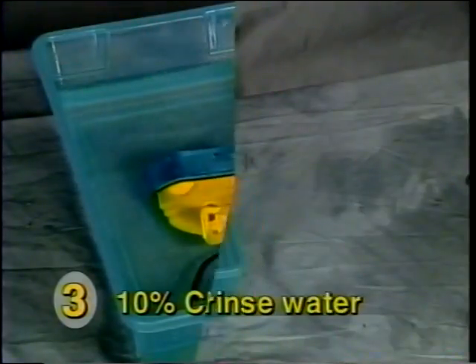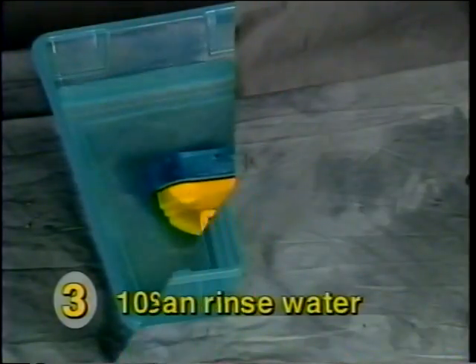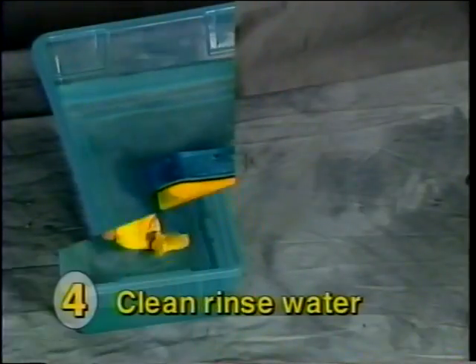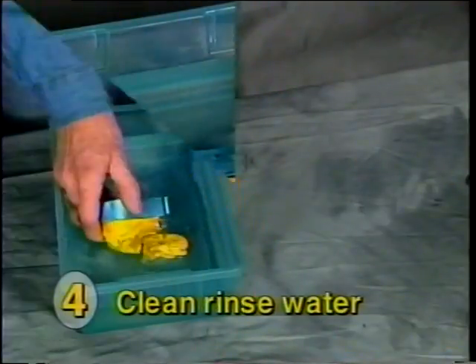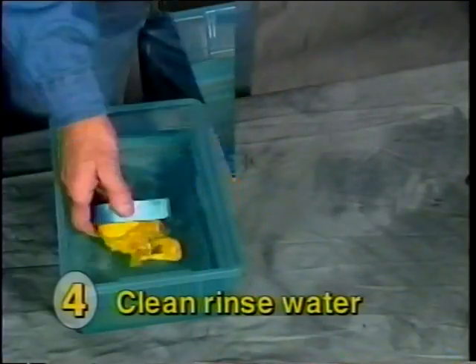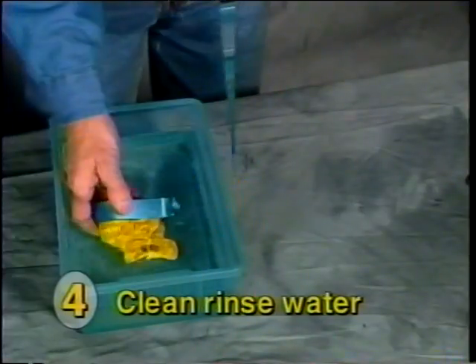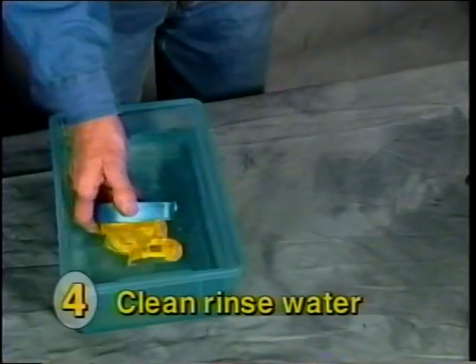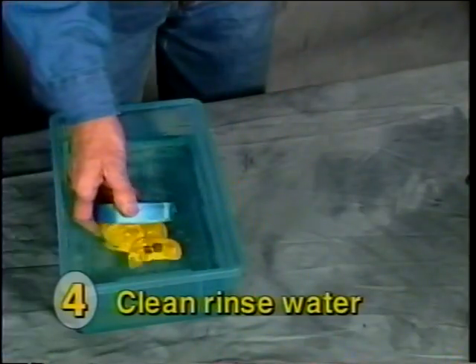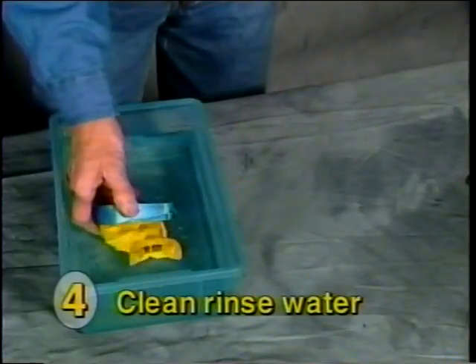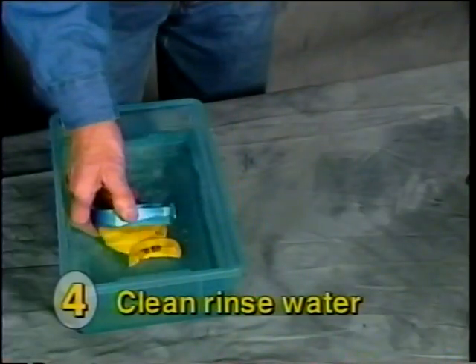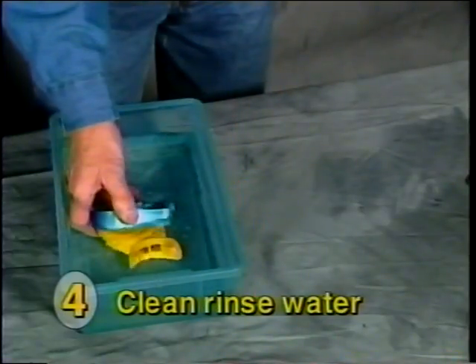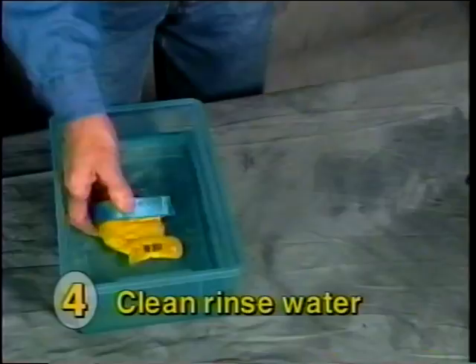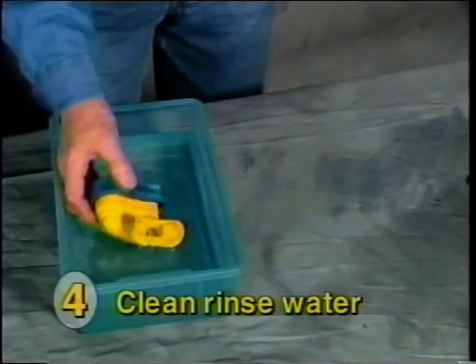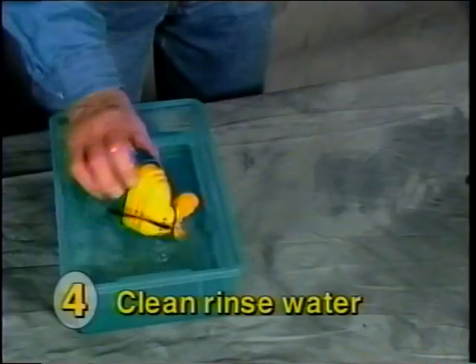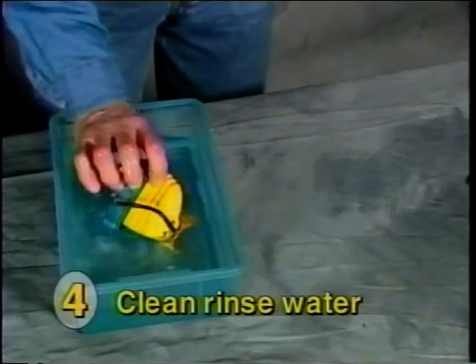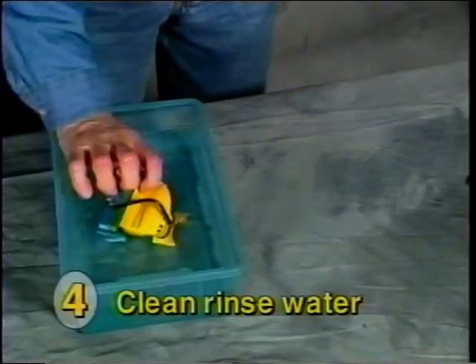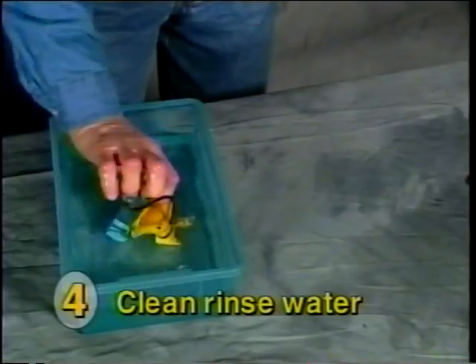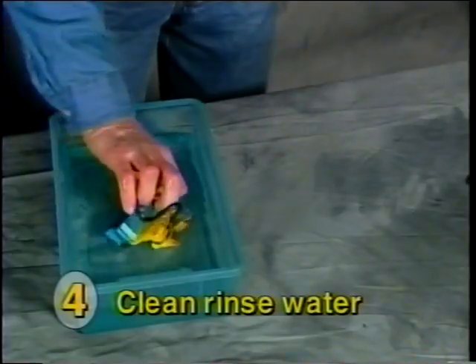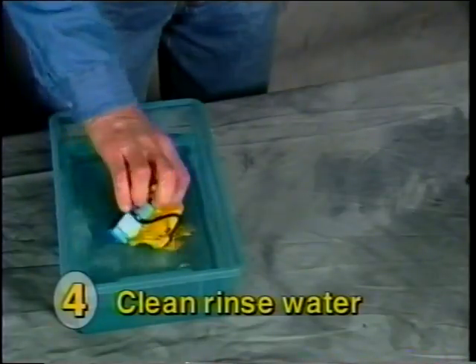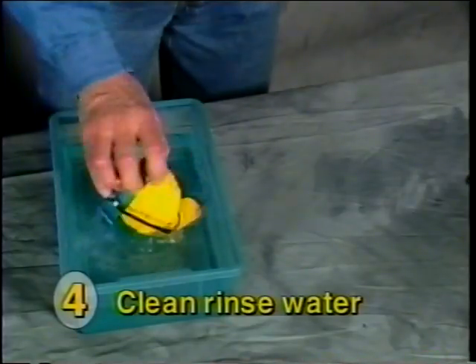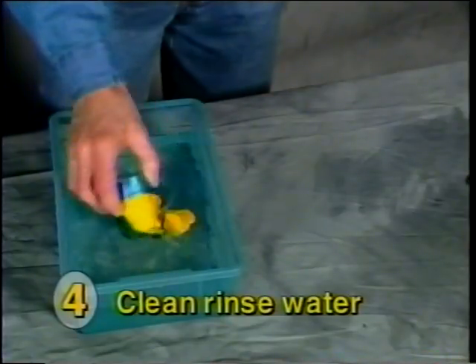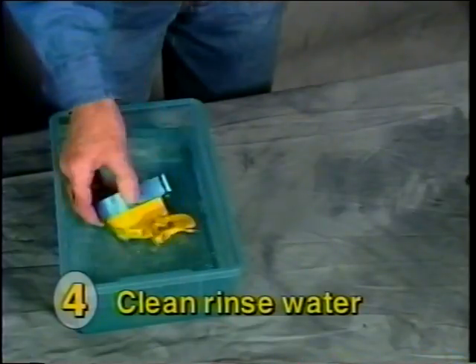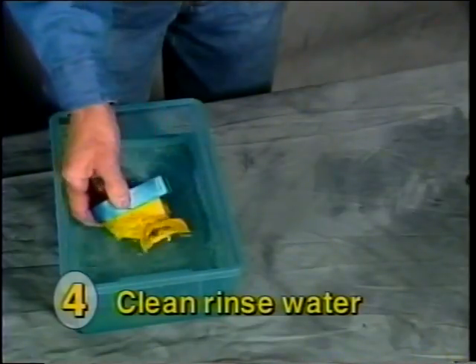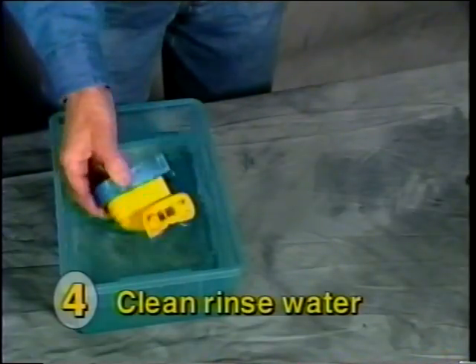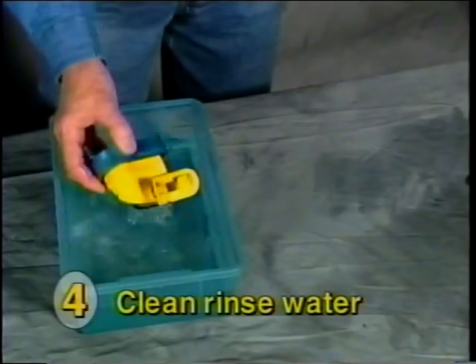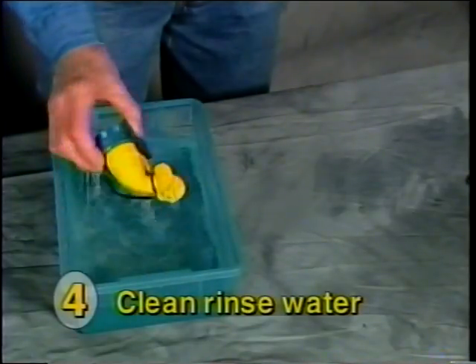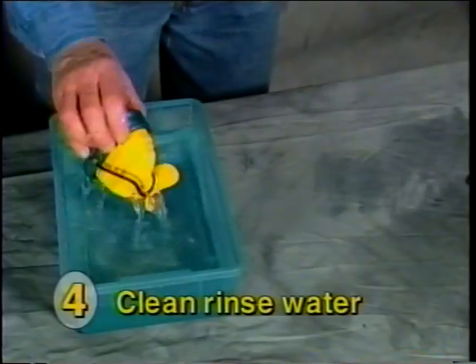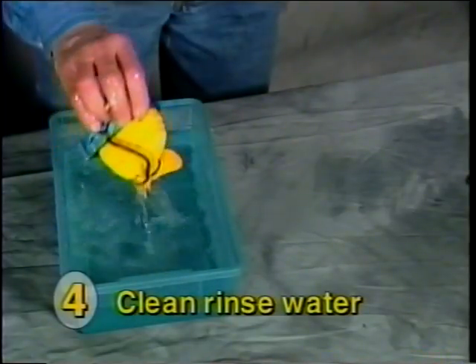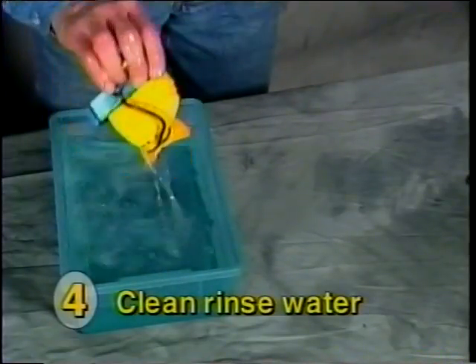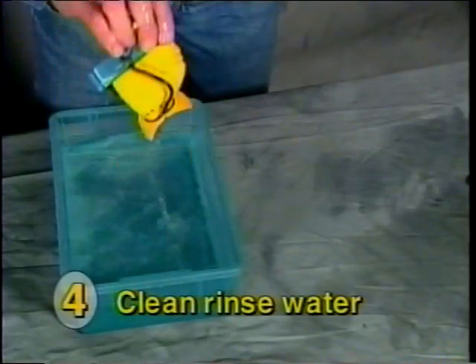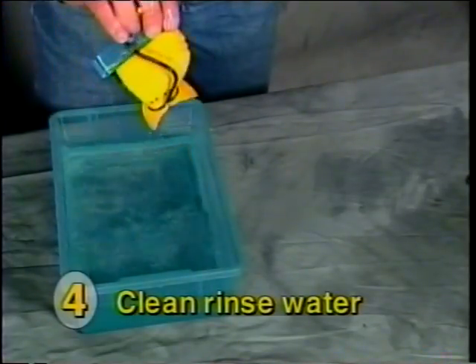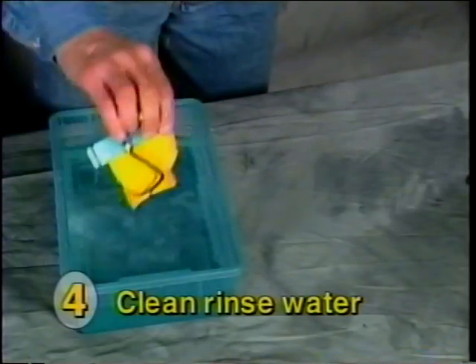Finally, place the mouthpiece in the fourth tub containing clean rinse water and then dry the mouthpiece.